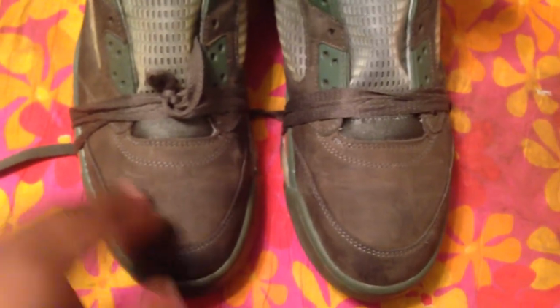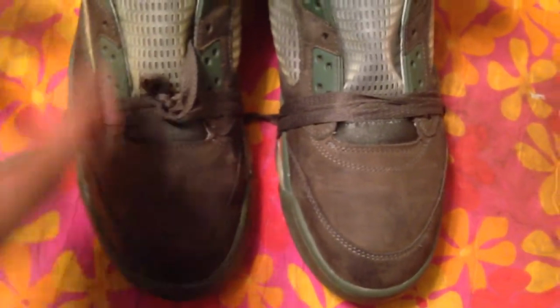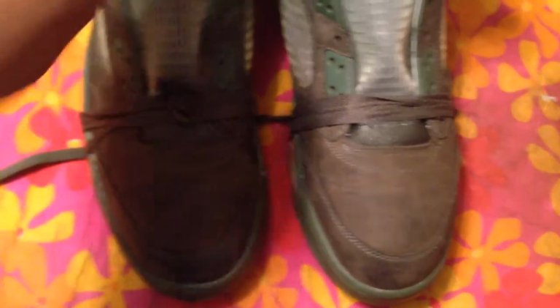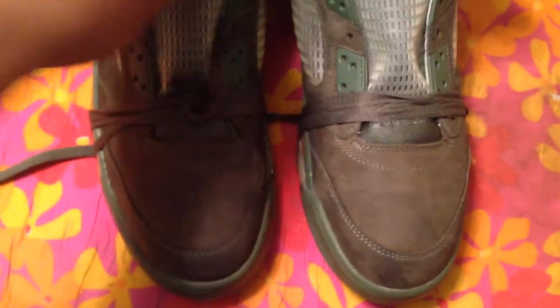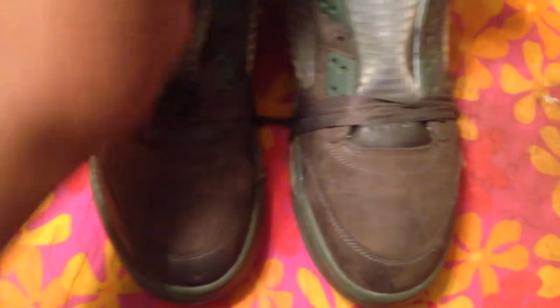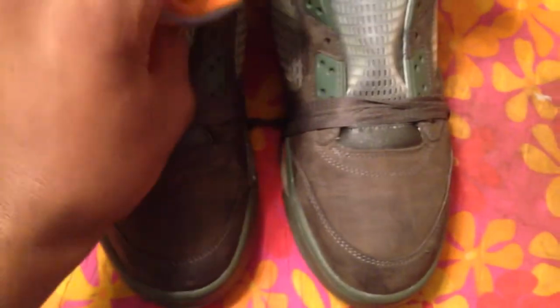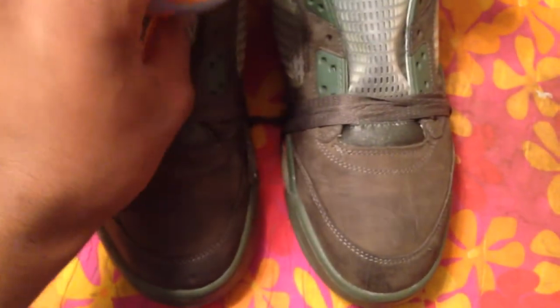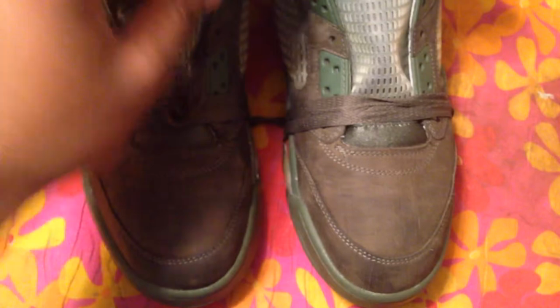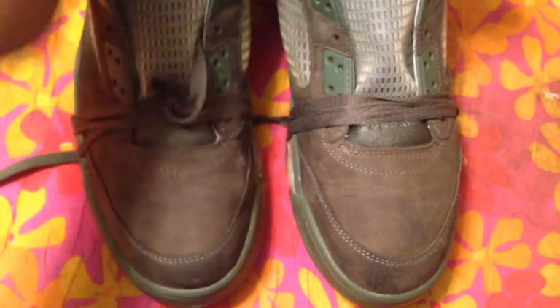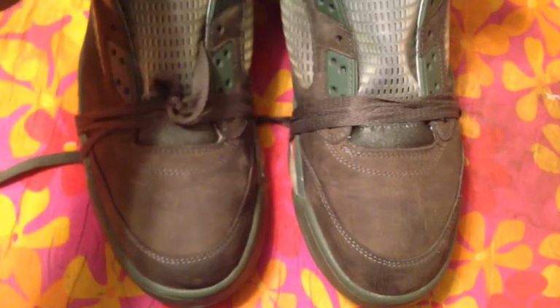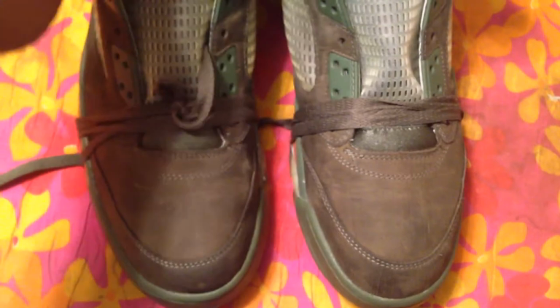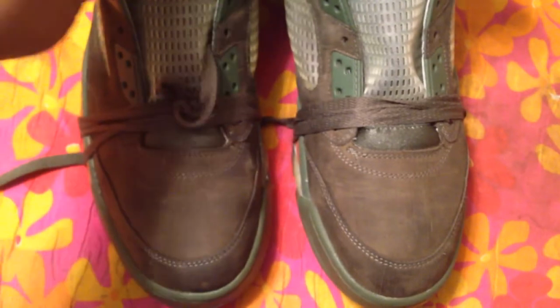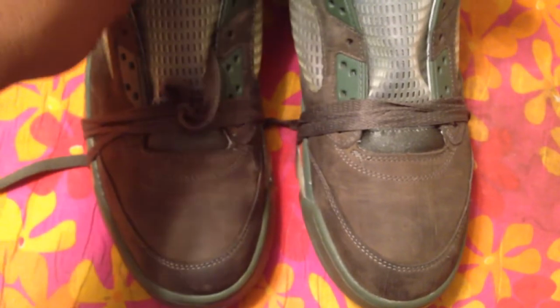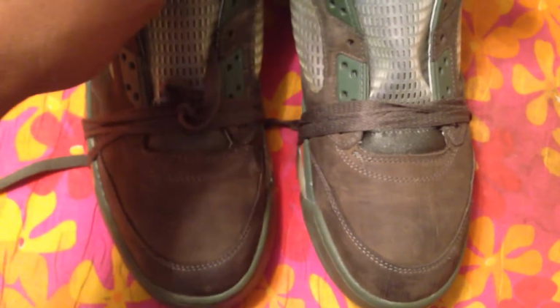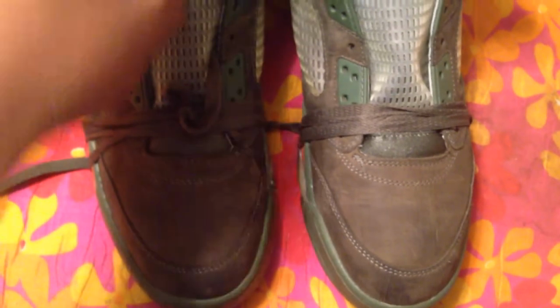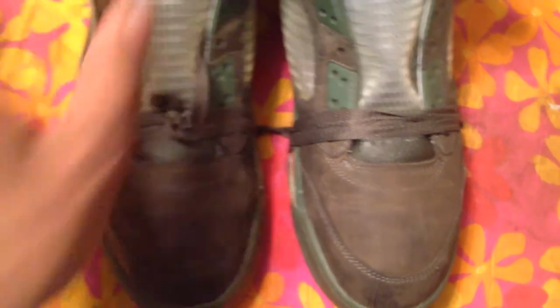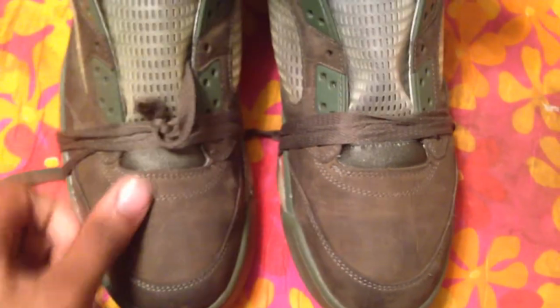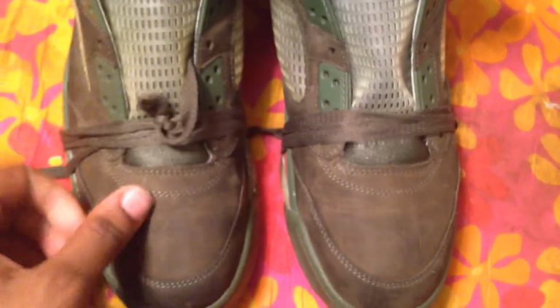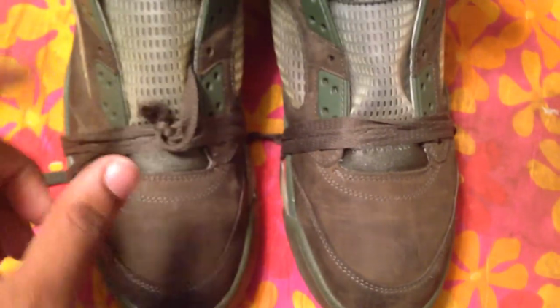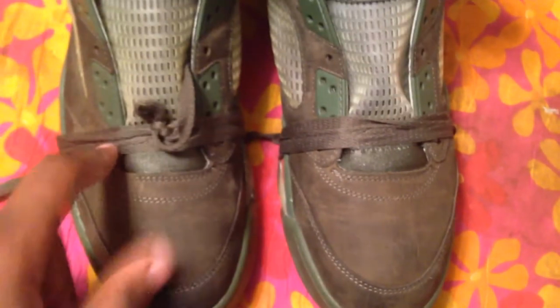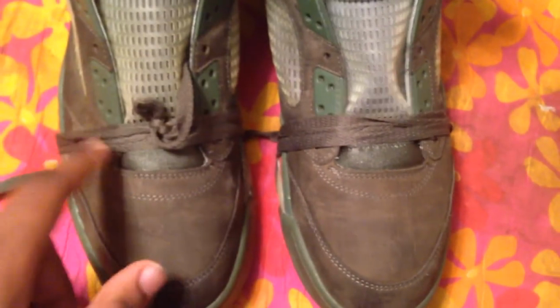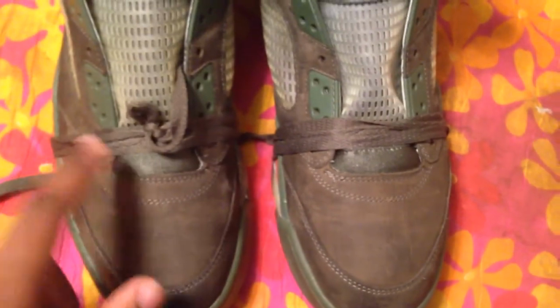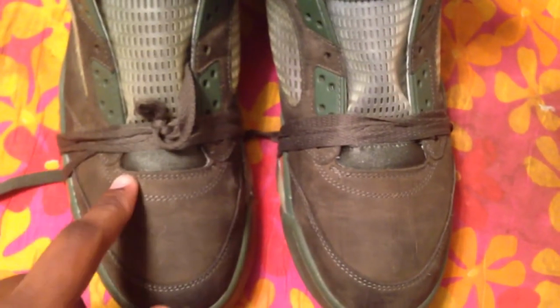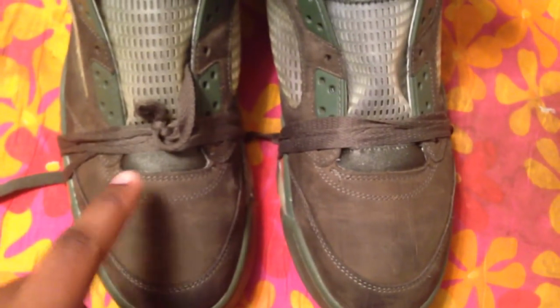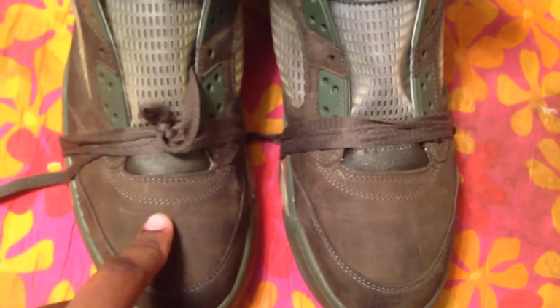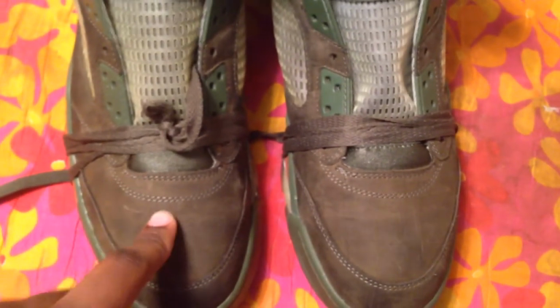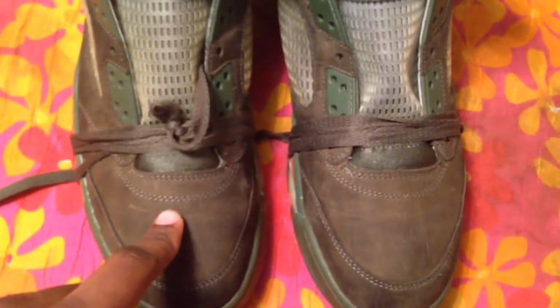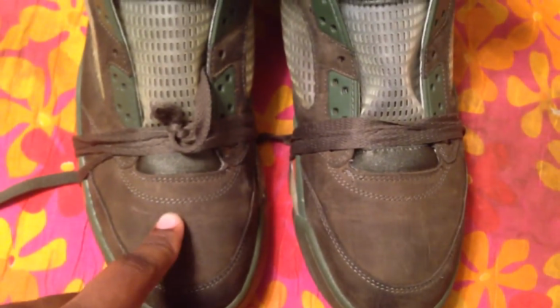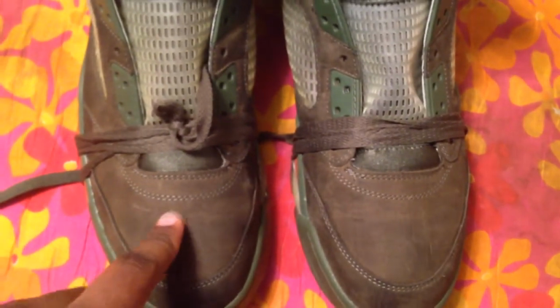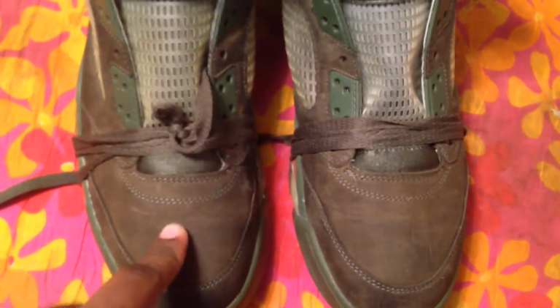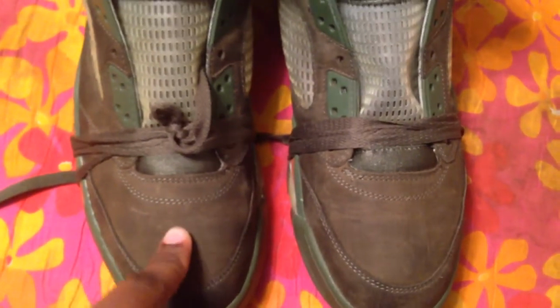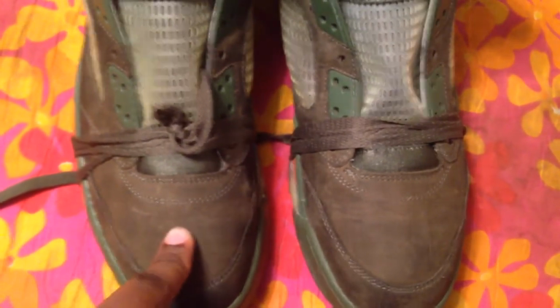Most people say use t-shirts. That does not work, in my opinion.